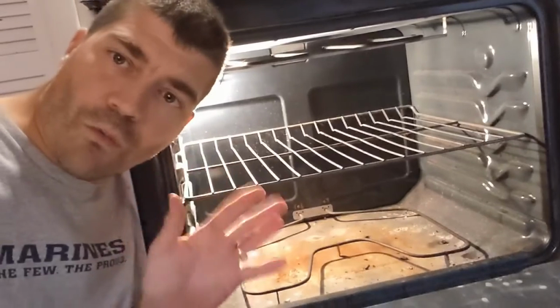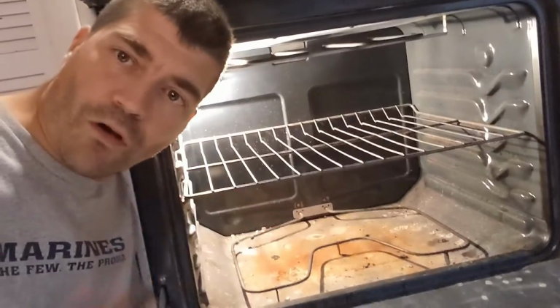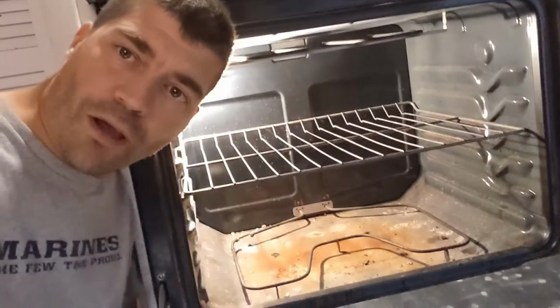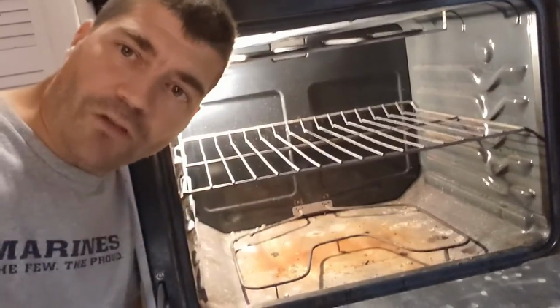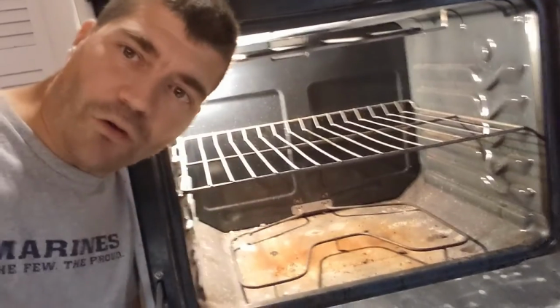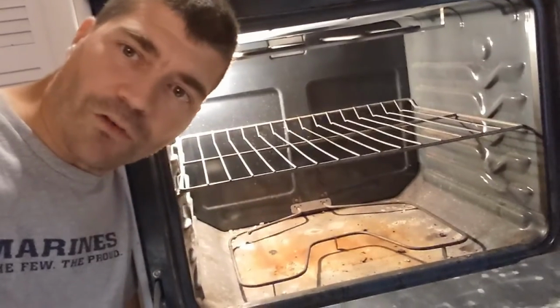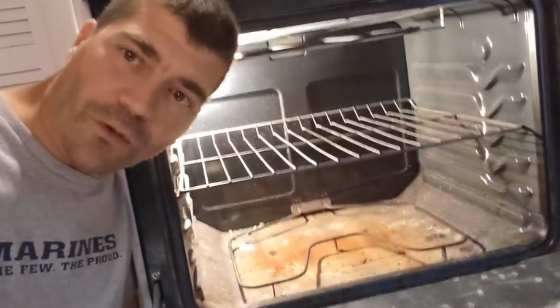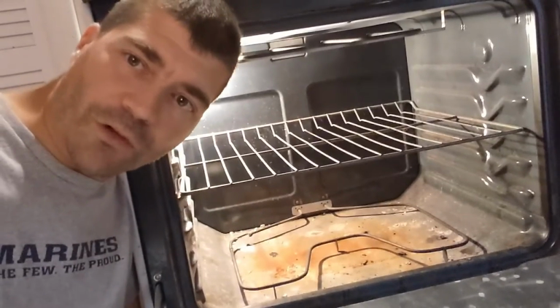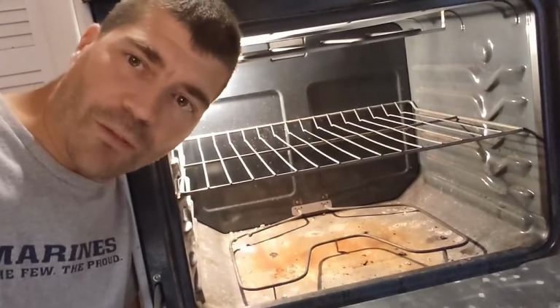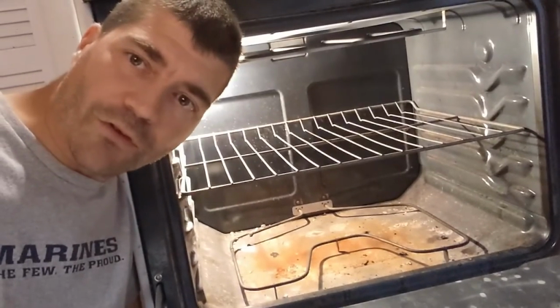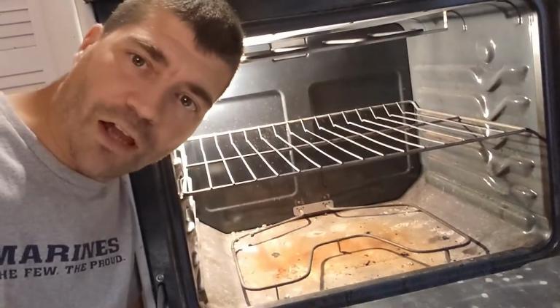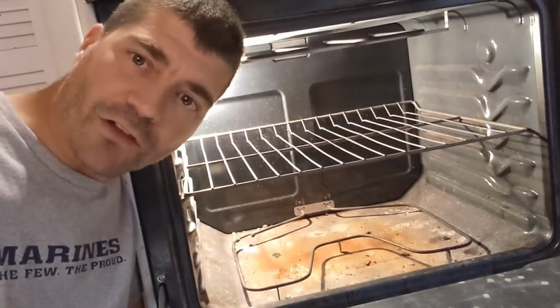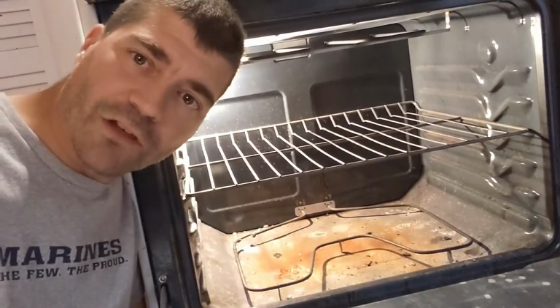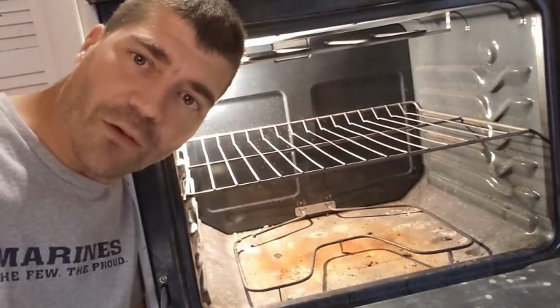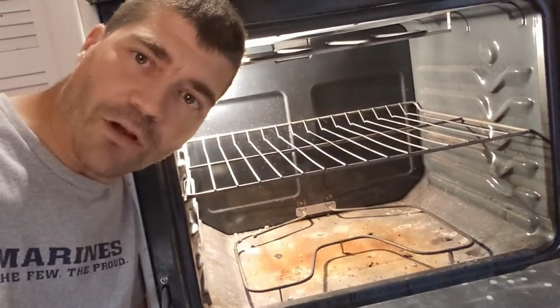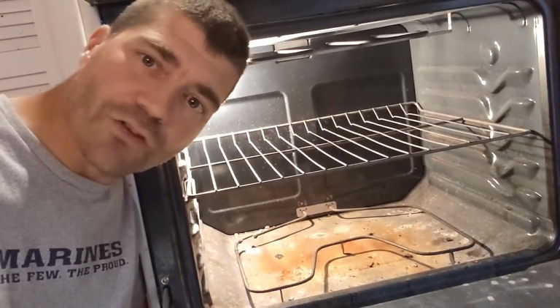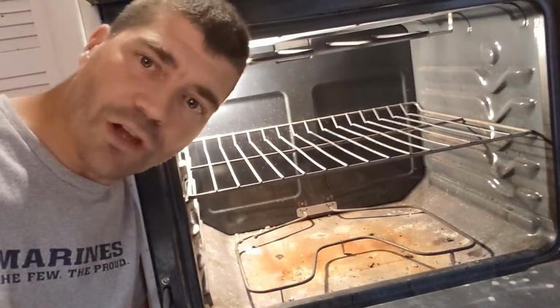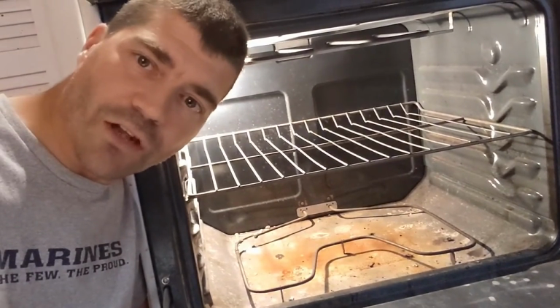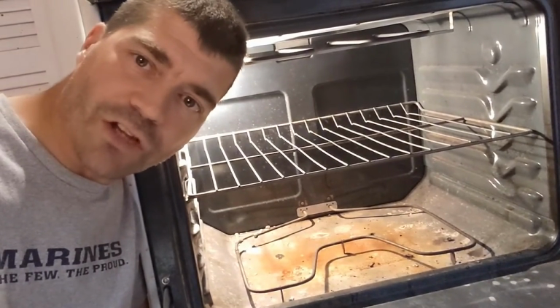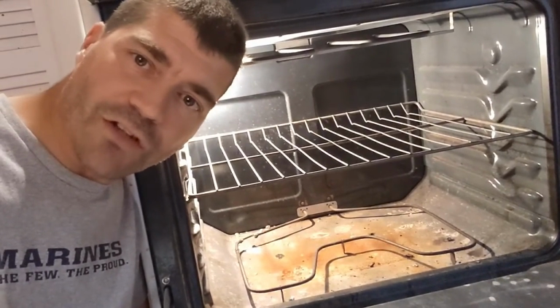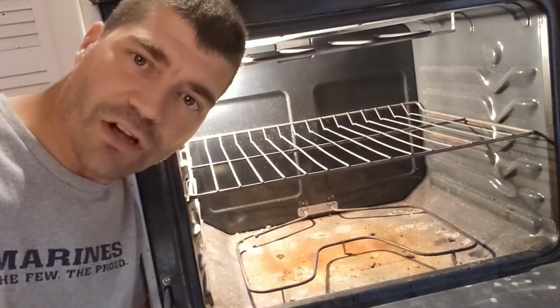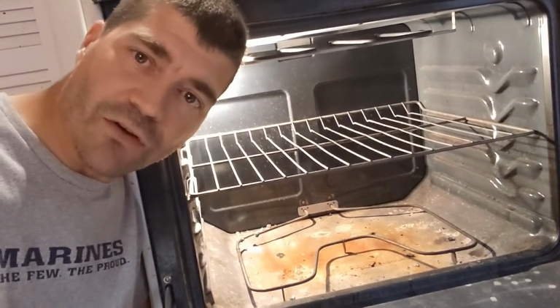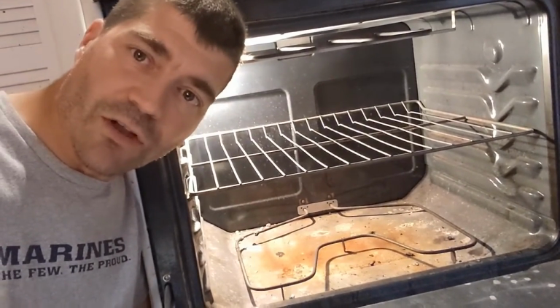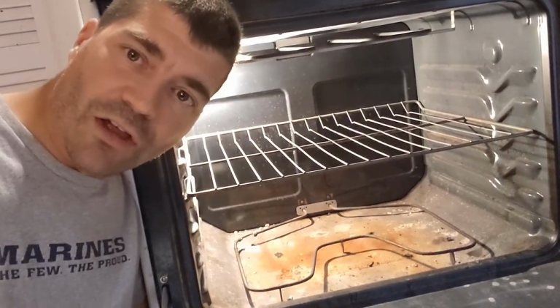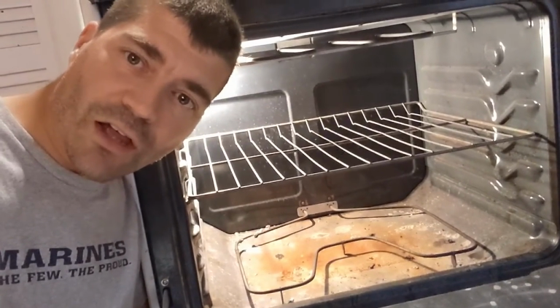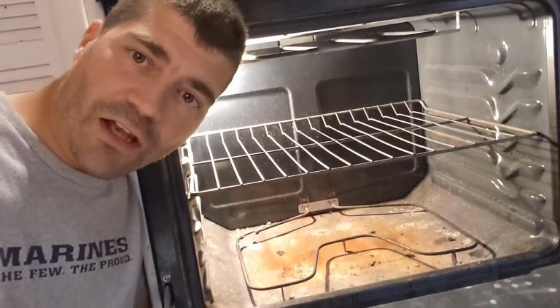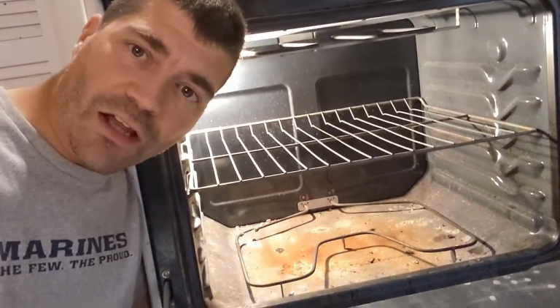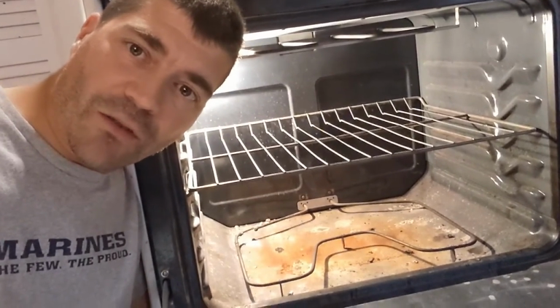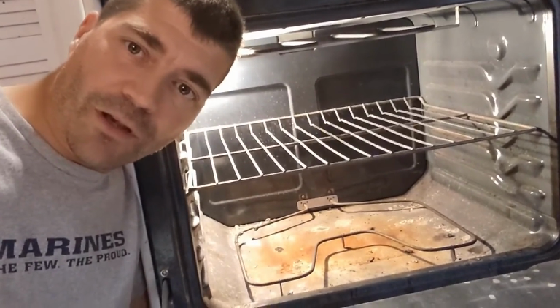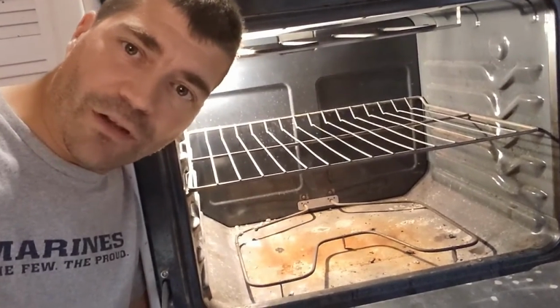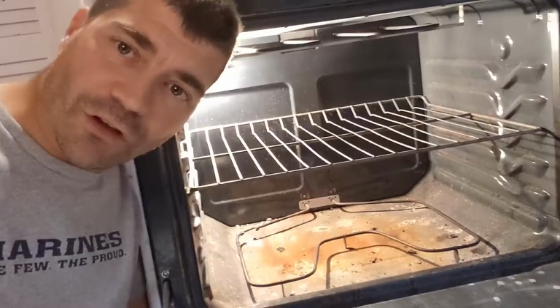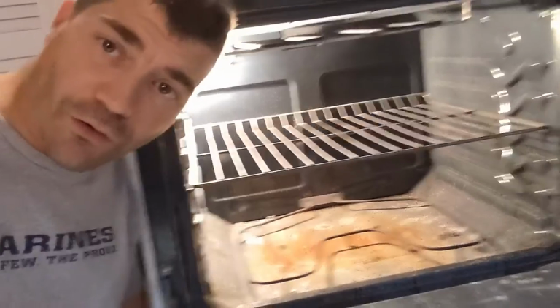Welcome back to Homesteading with the Hebrids guys. Today we're going to show you how to change out a heating element in a stove.